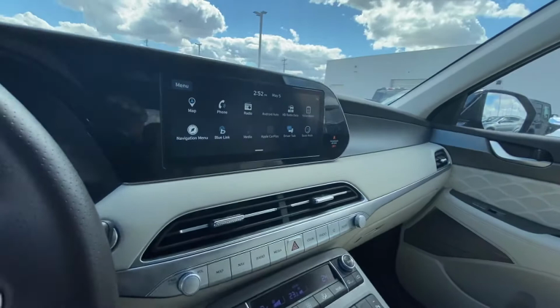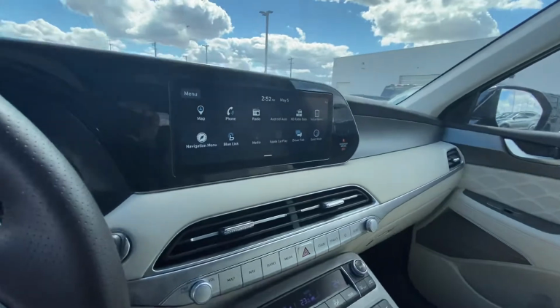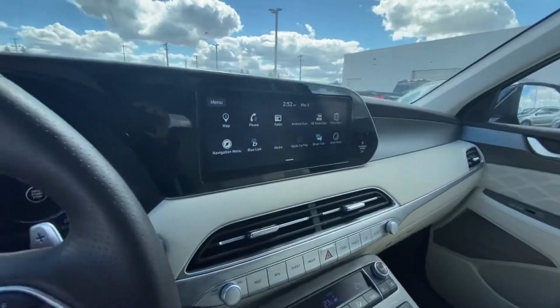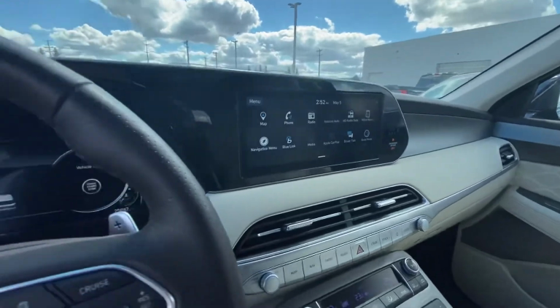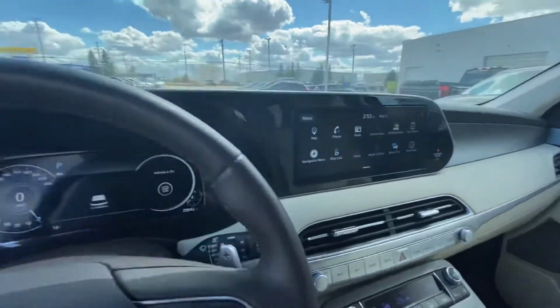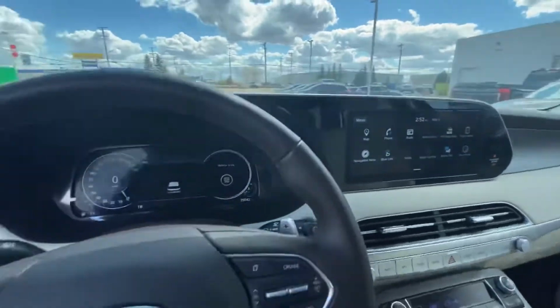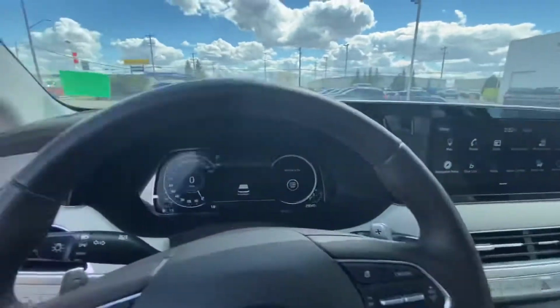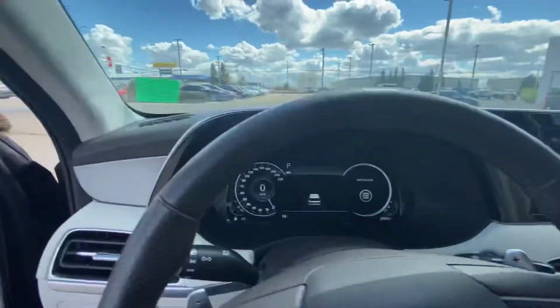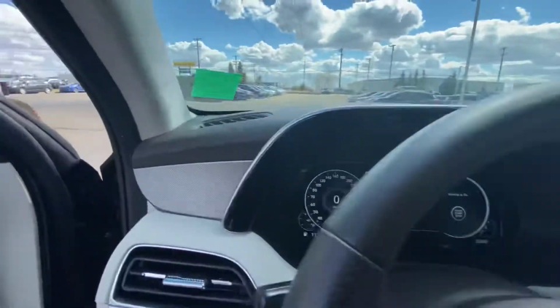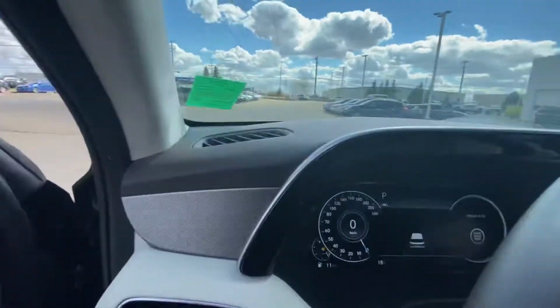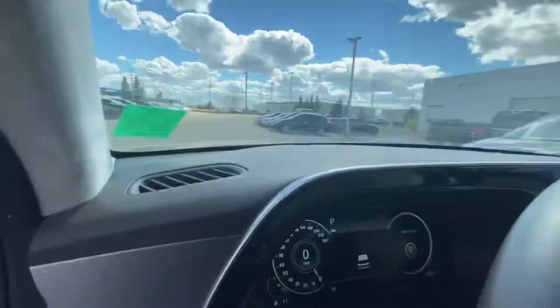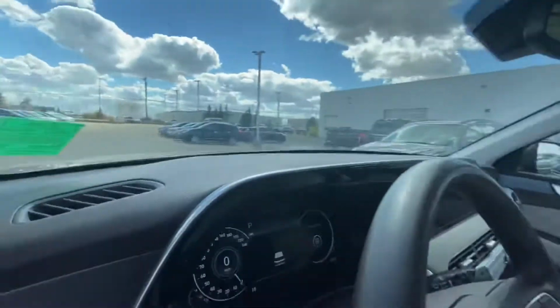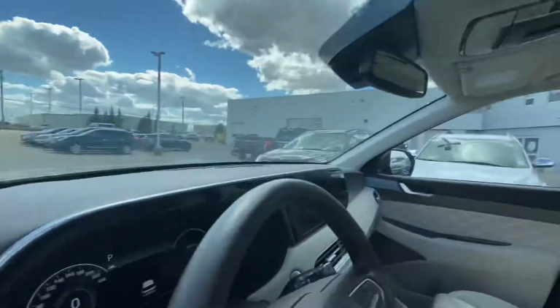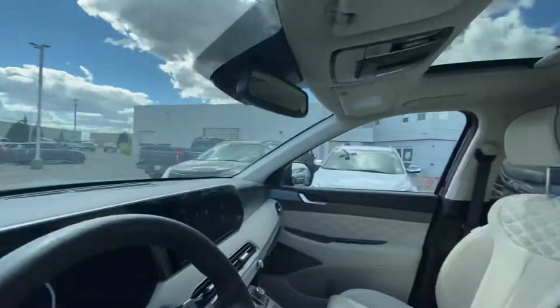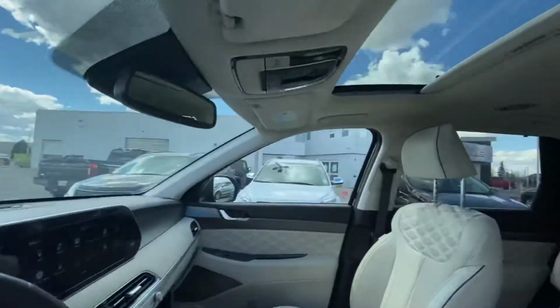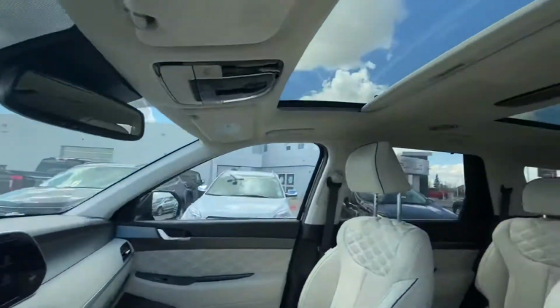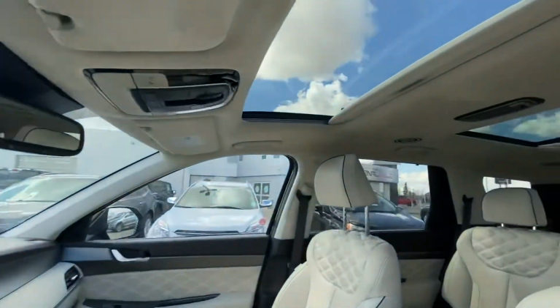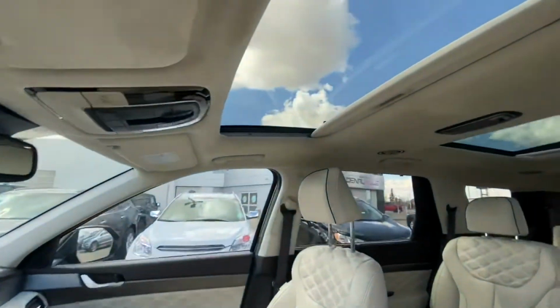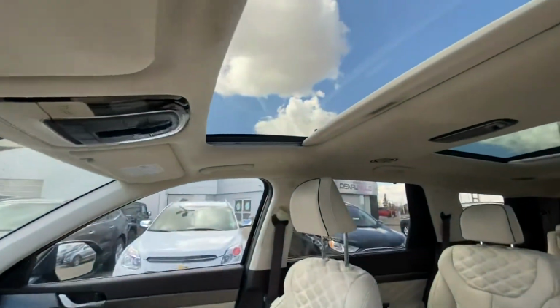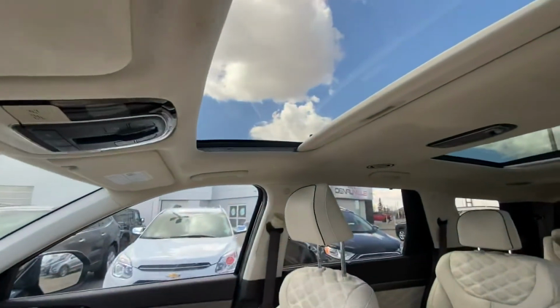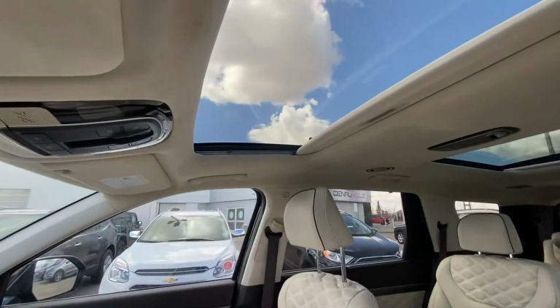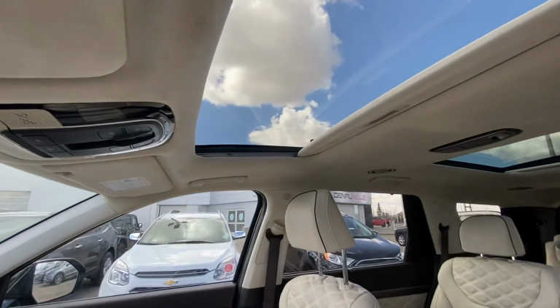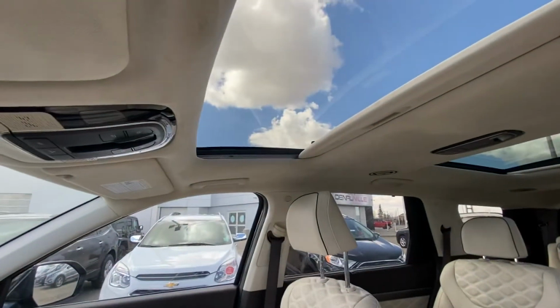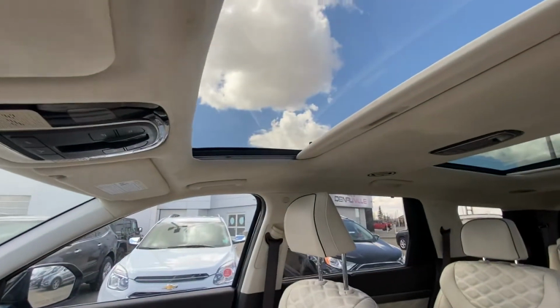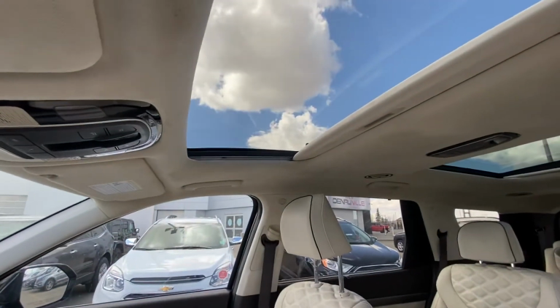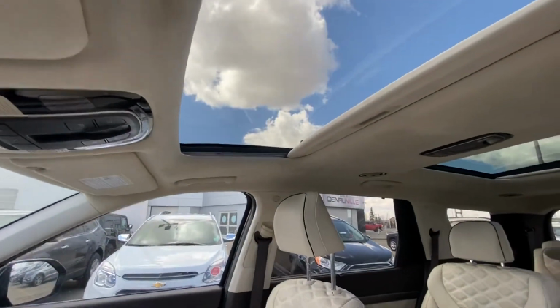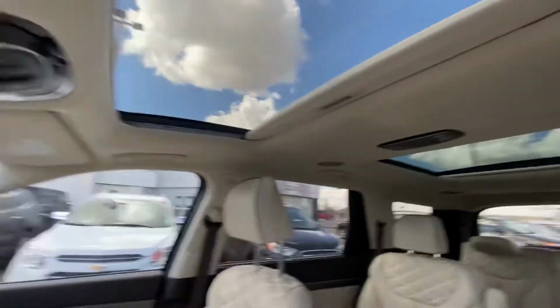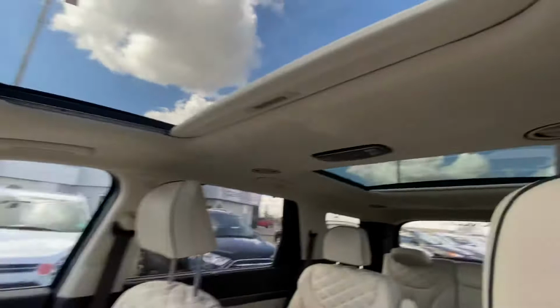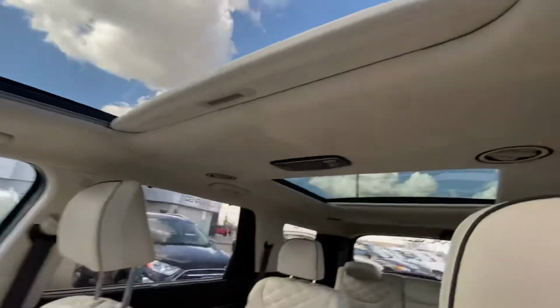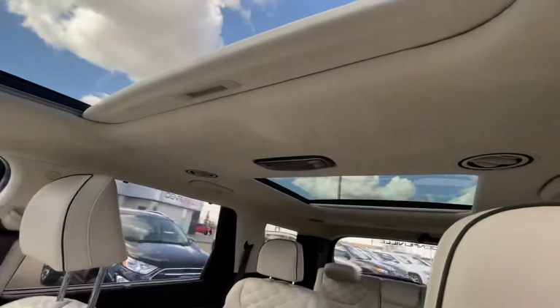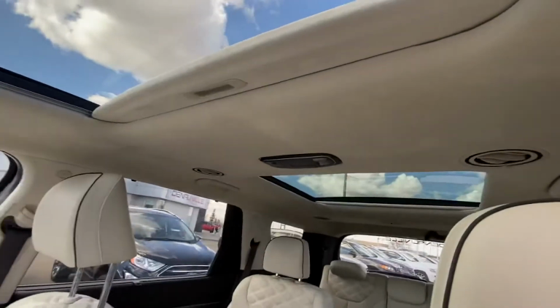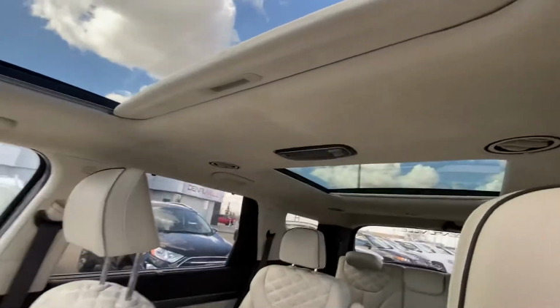It has a dual panel sunroof — you have the front glass panel and the rear glass panel as well.